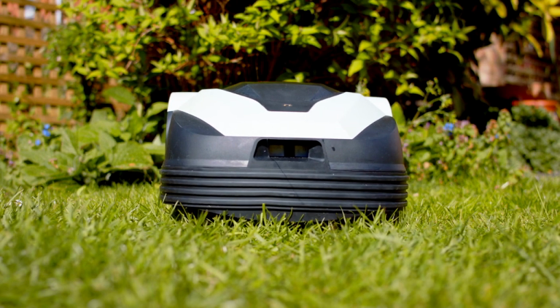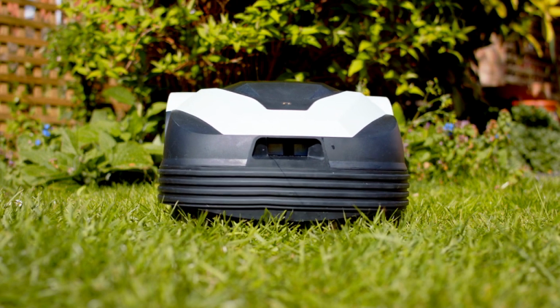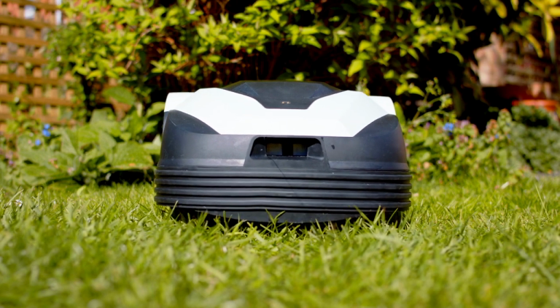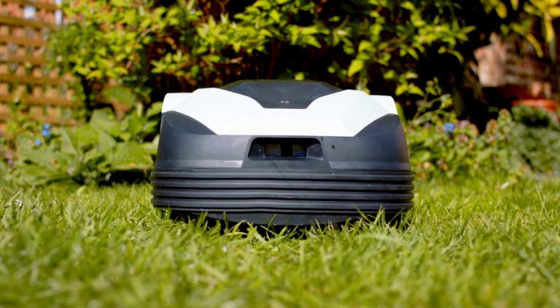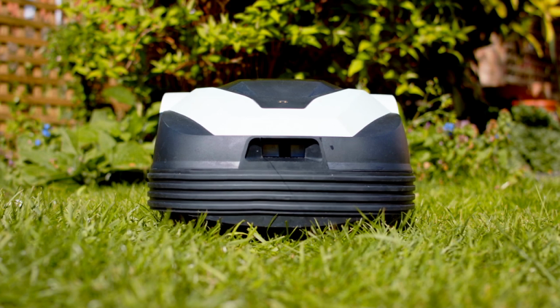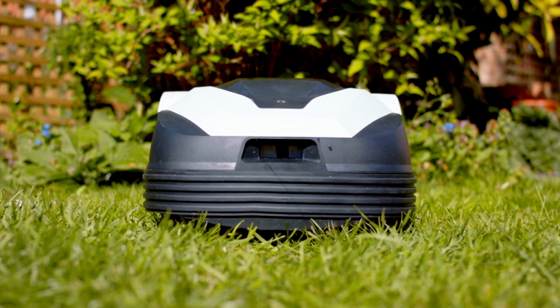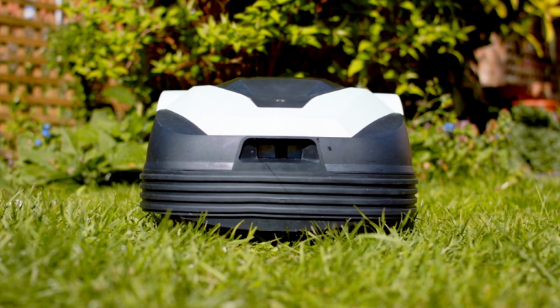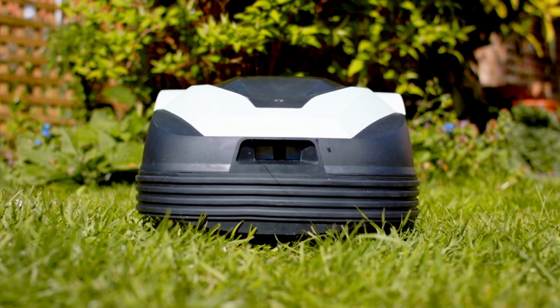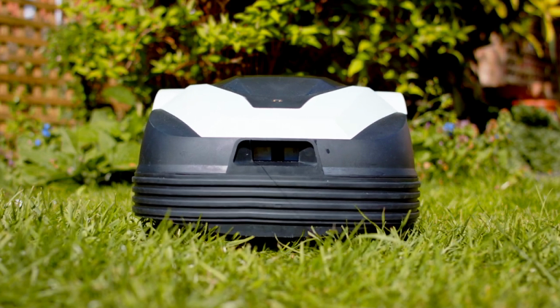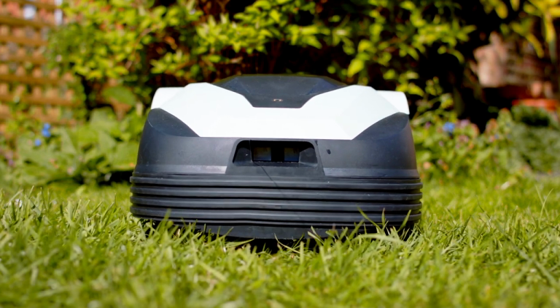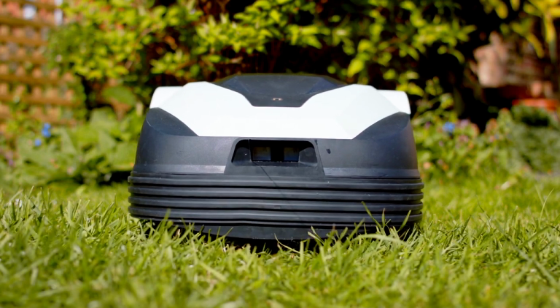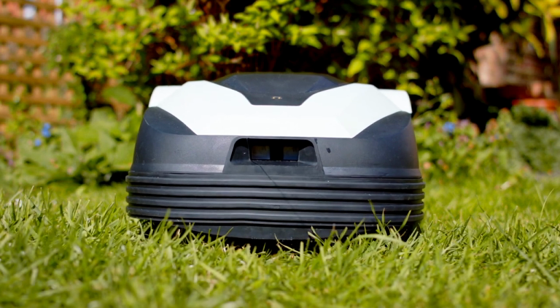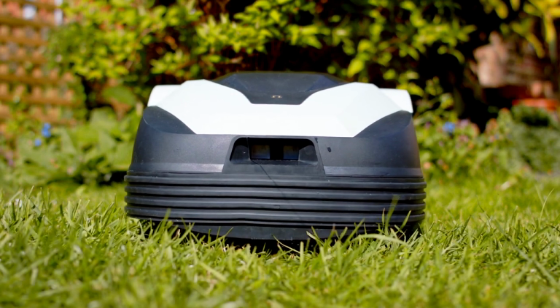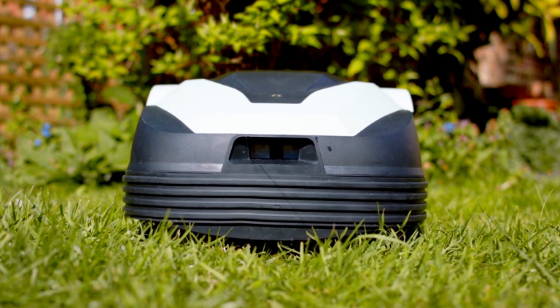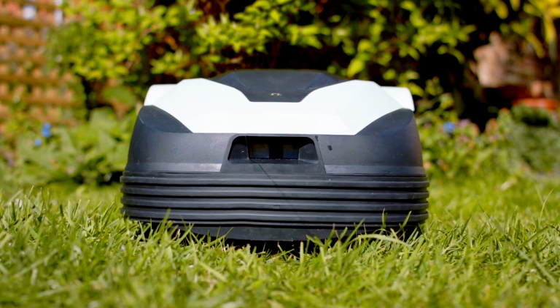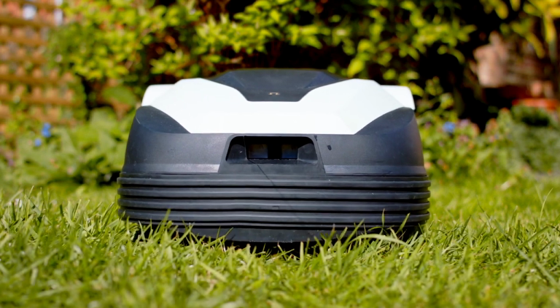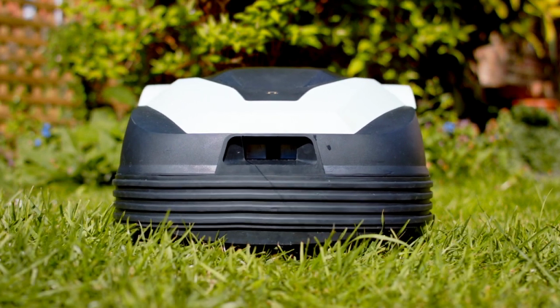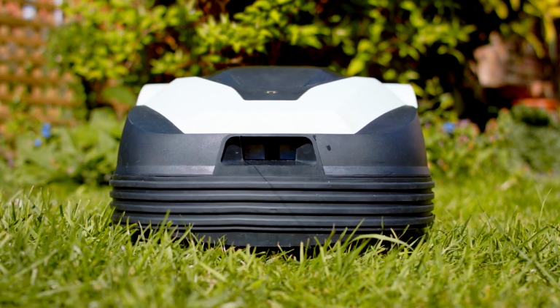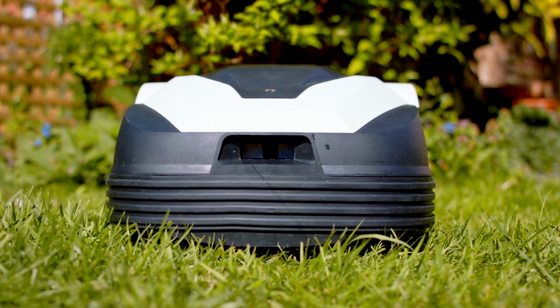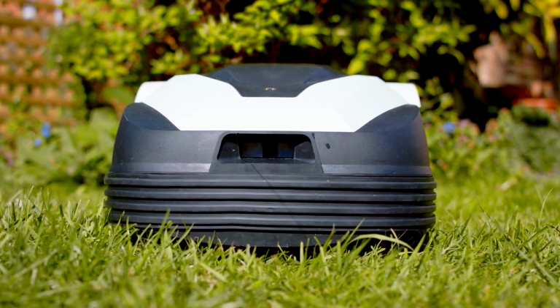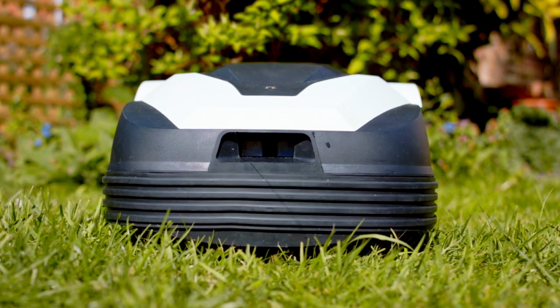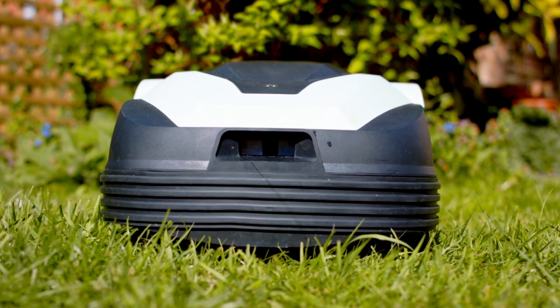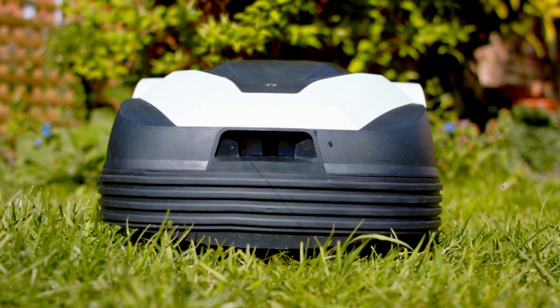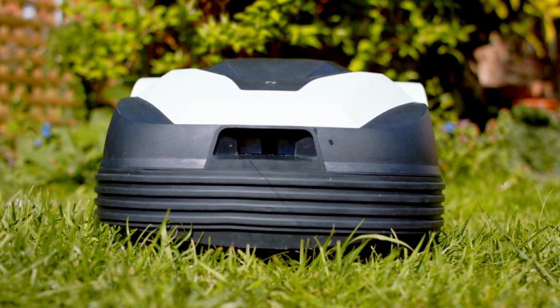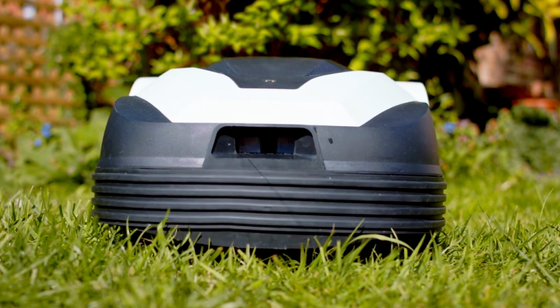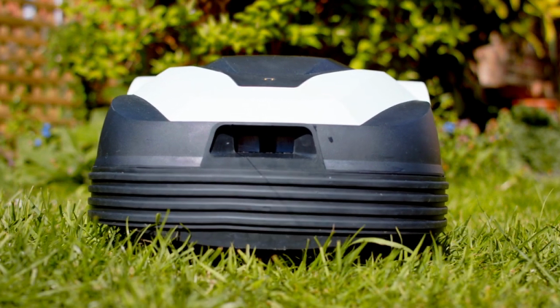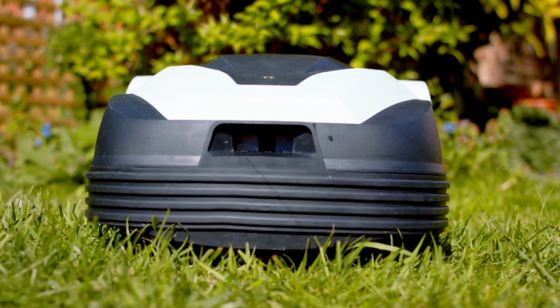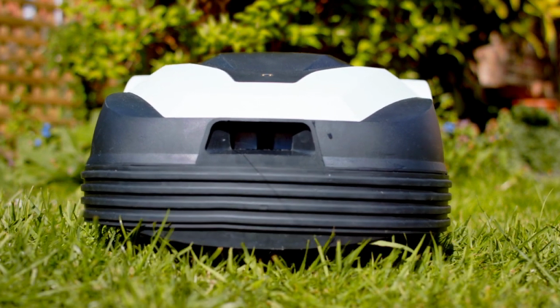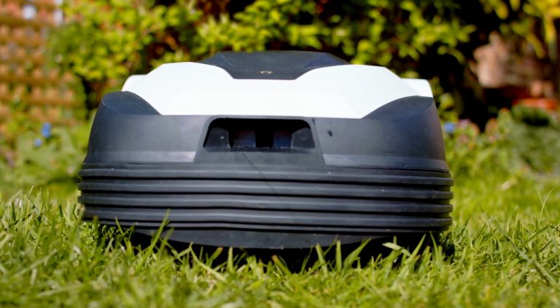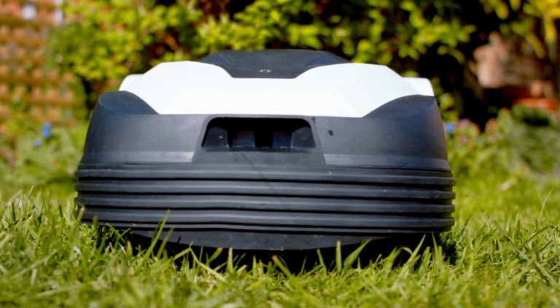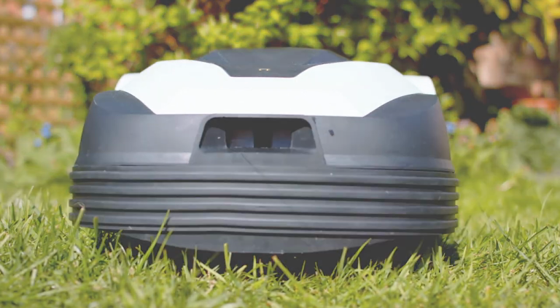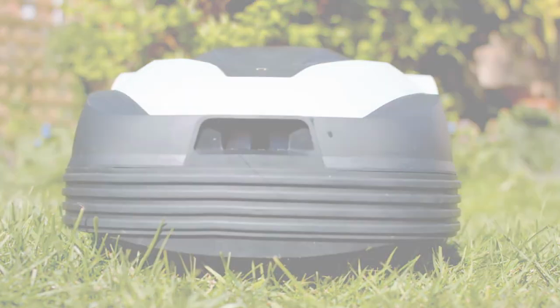If you have any questions about your robot mower, visit our website or give us a call, and we'll be happy to help.